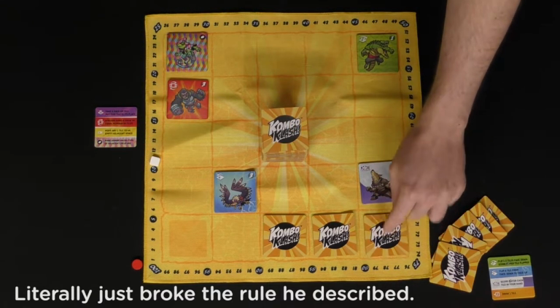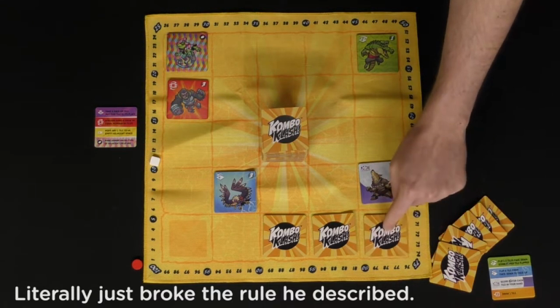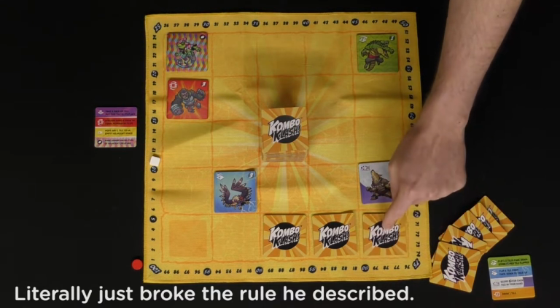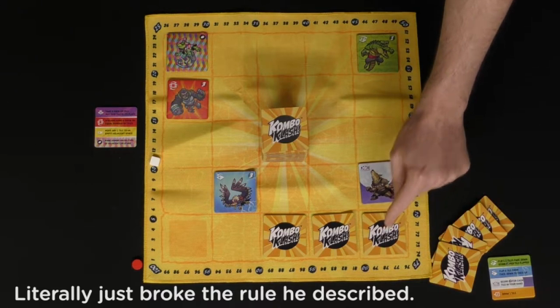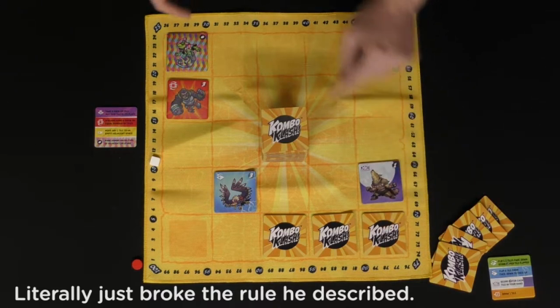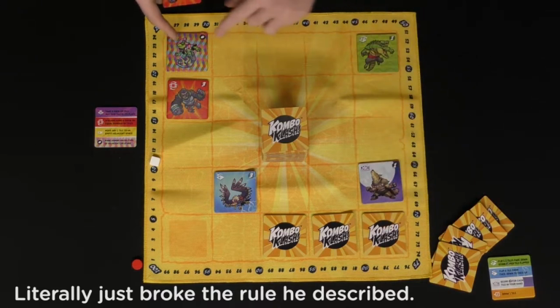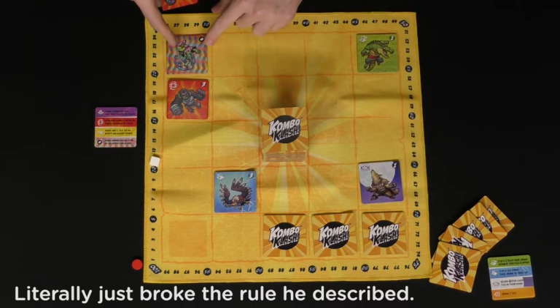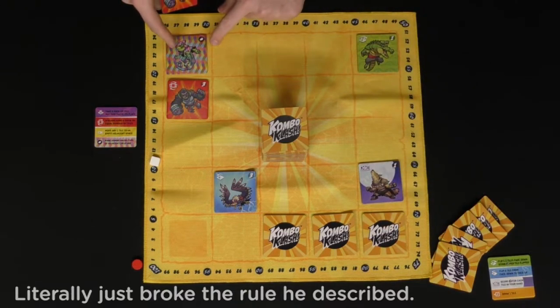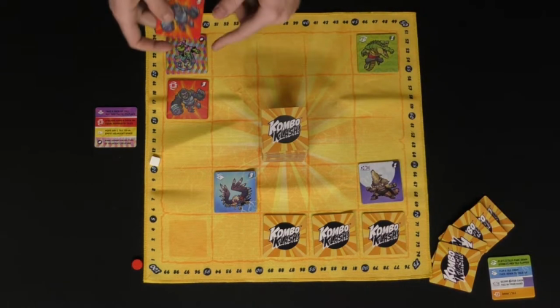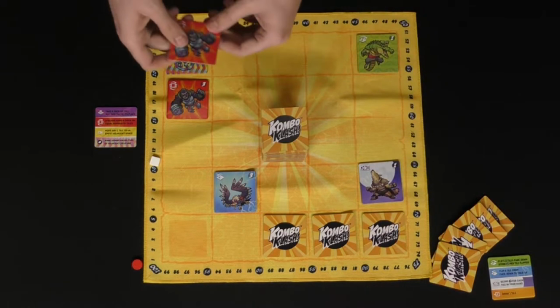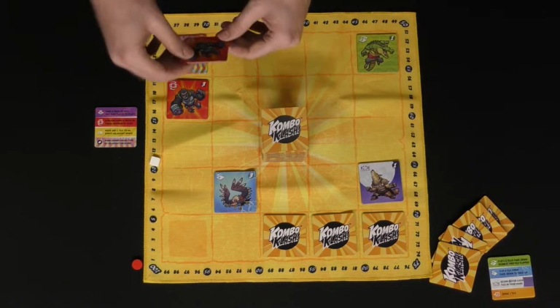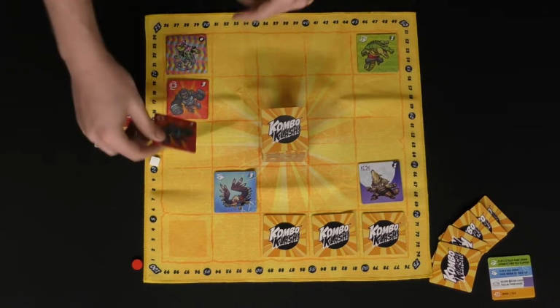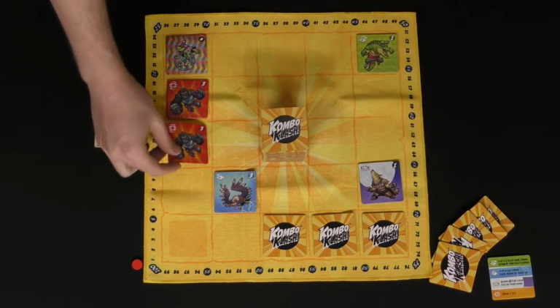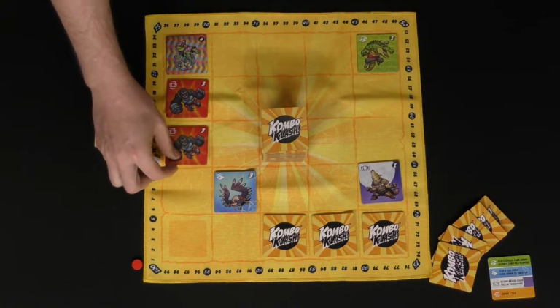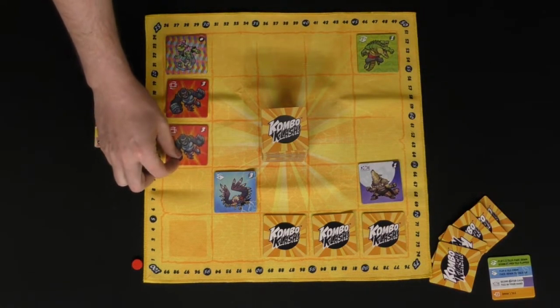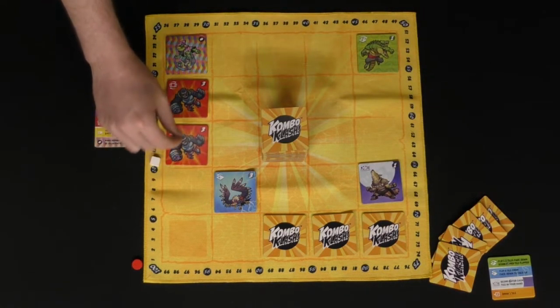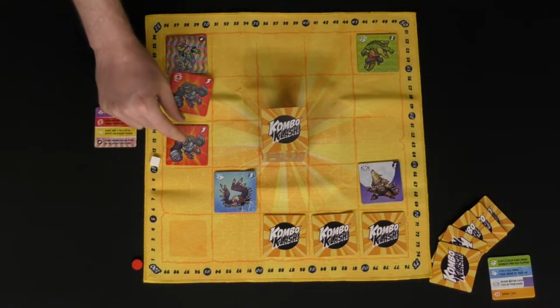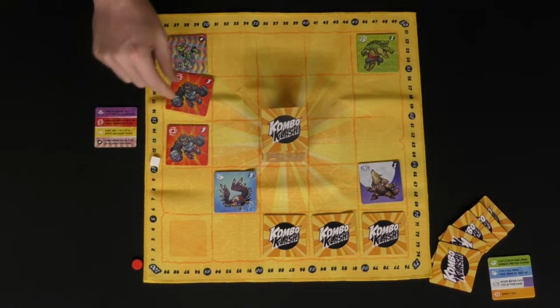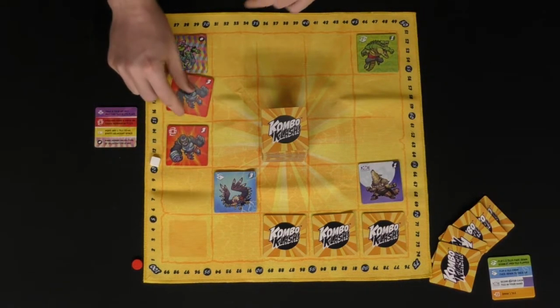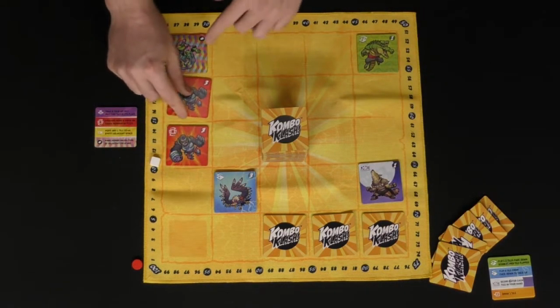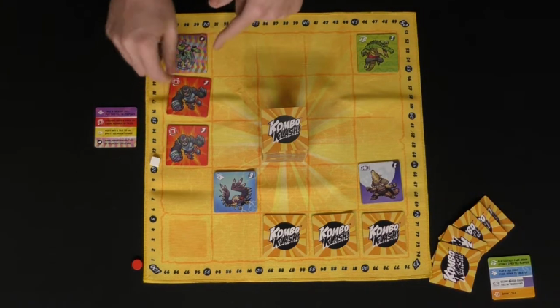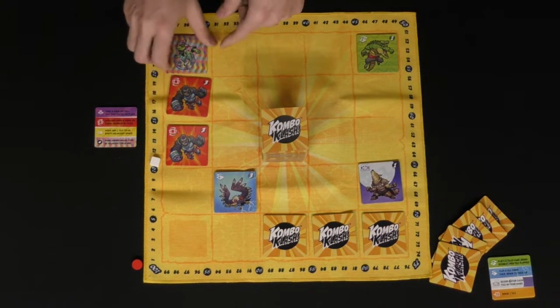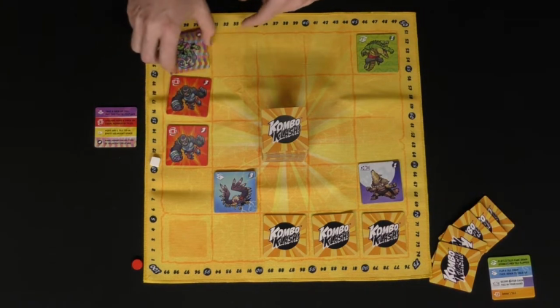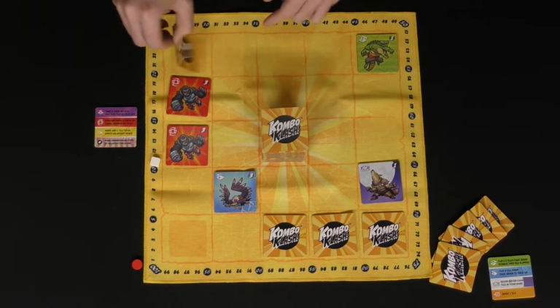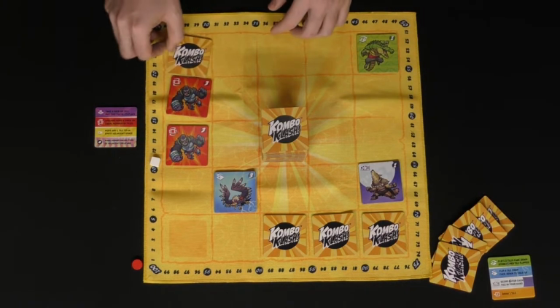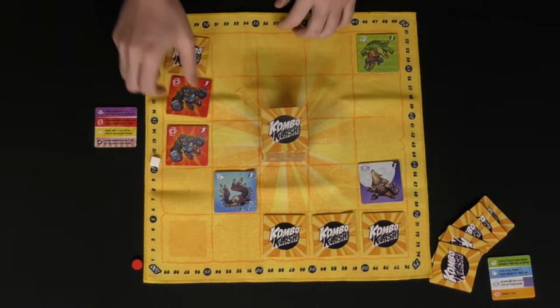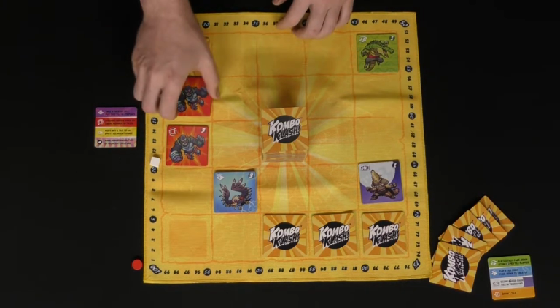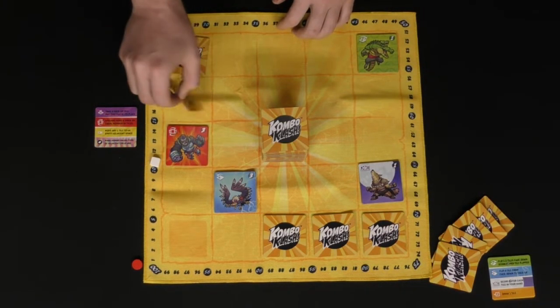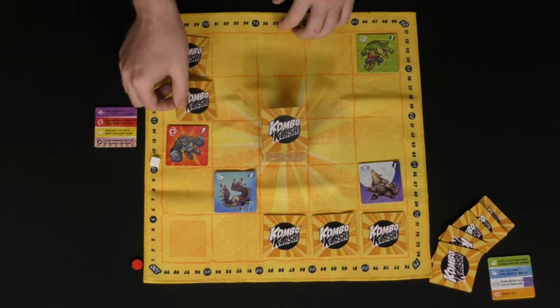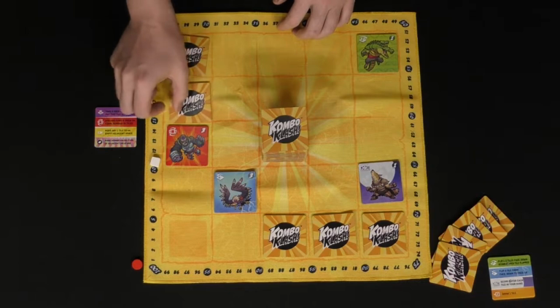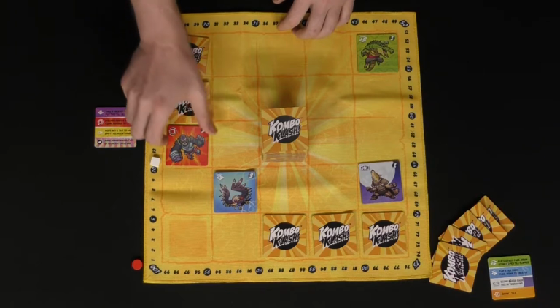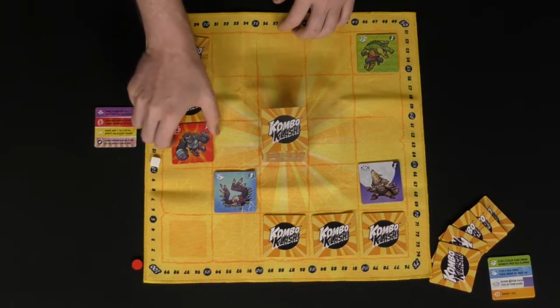With two chameleons on the board, I could place another one adjacent and that would score me nine points.